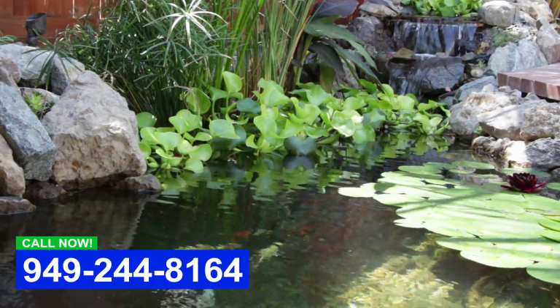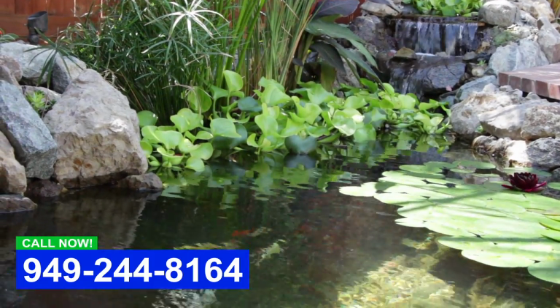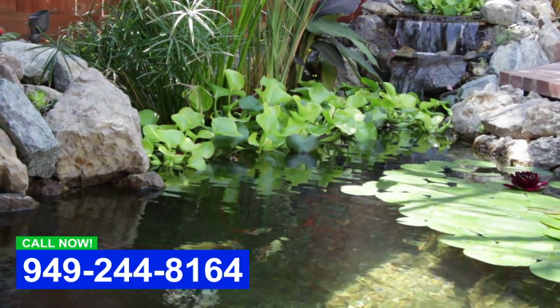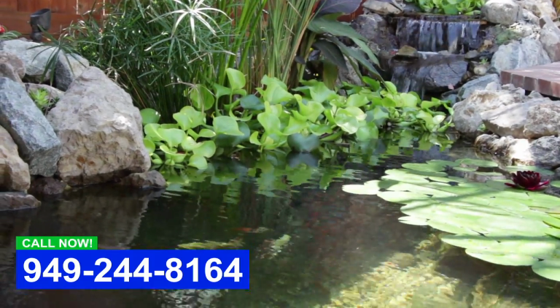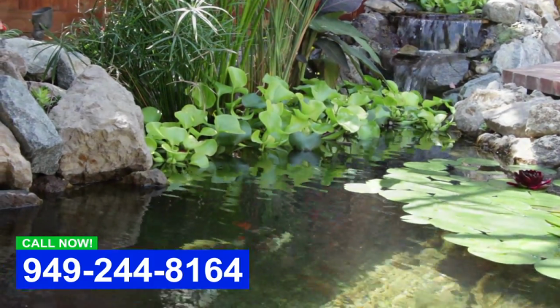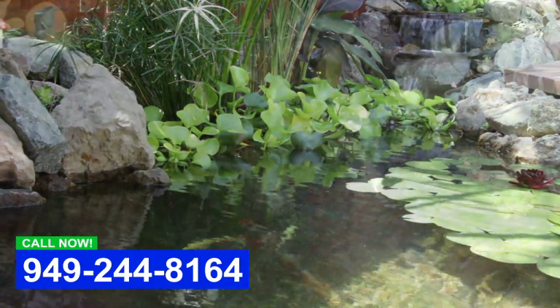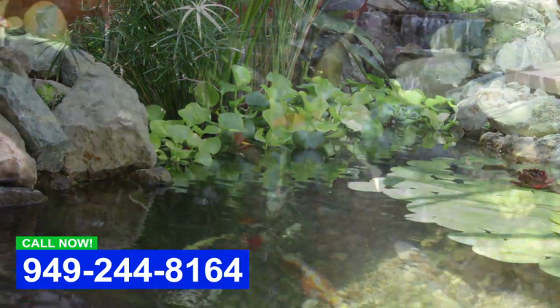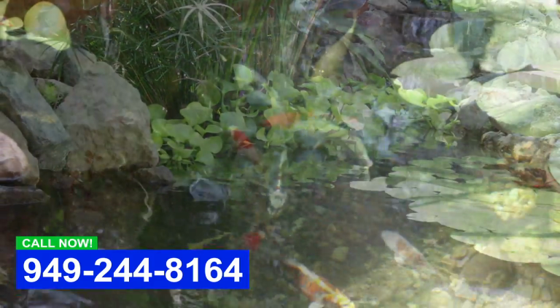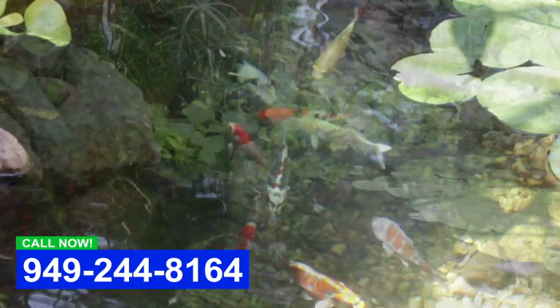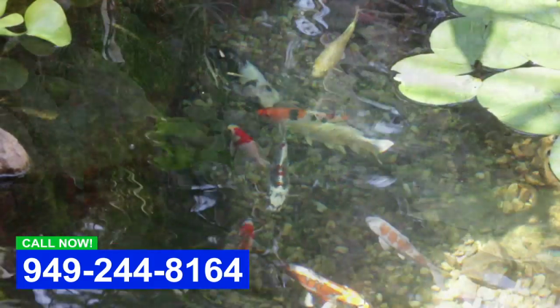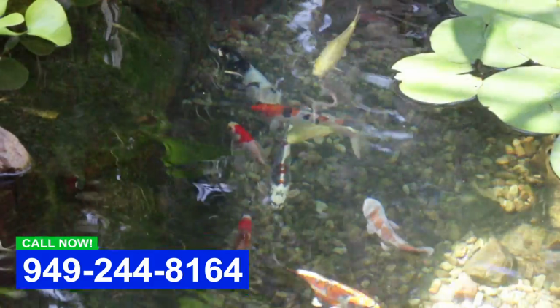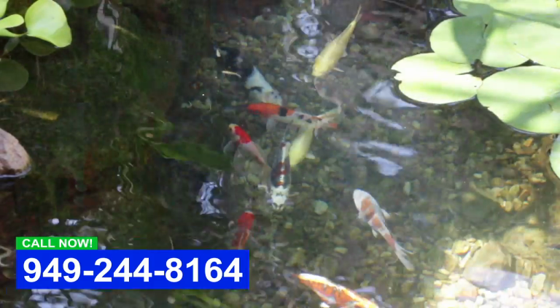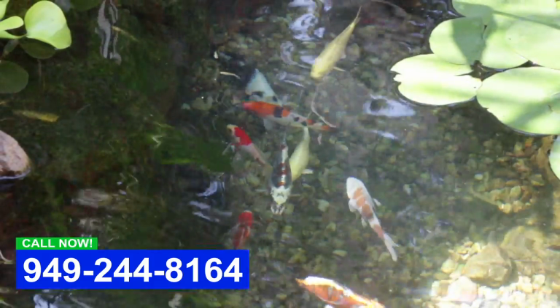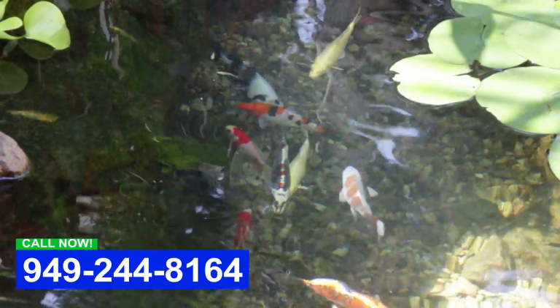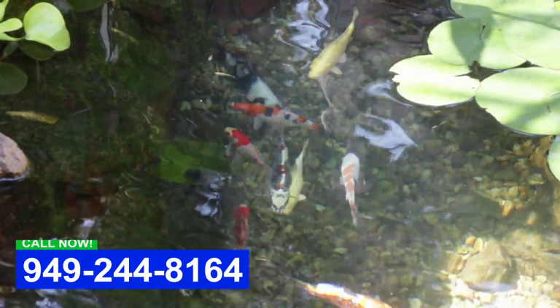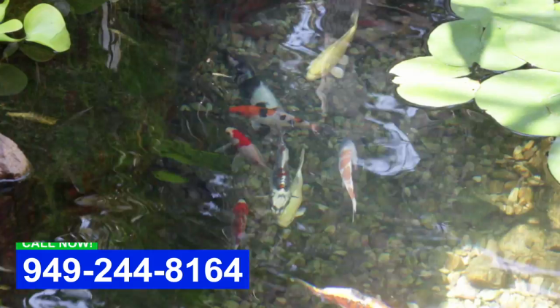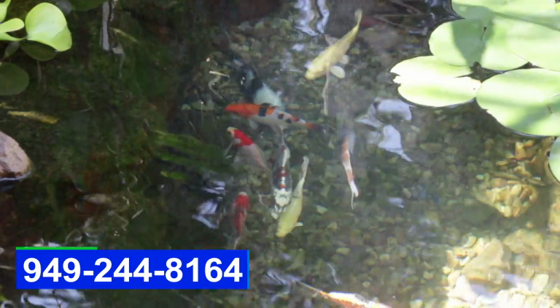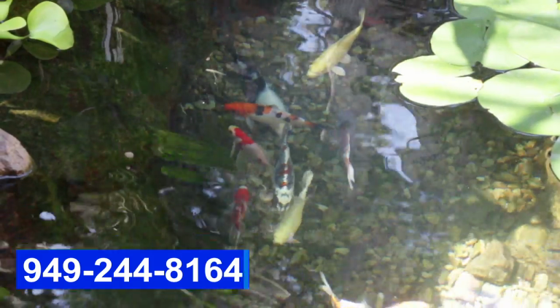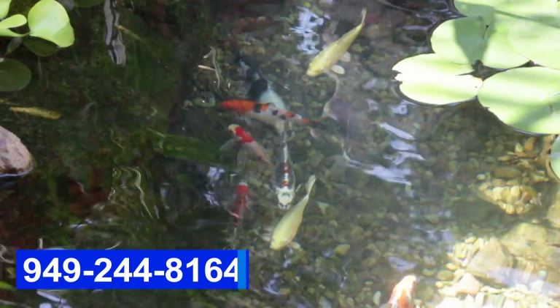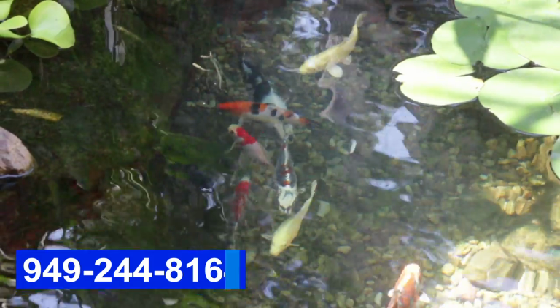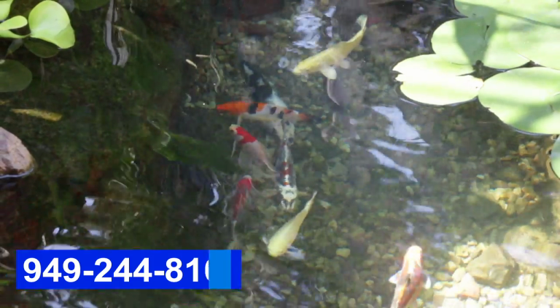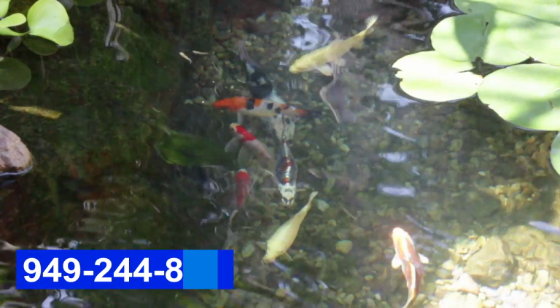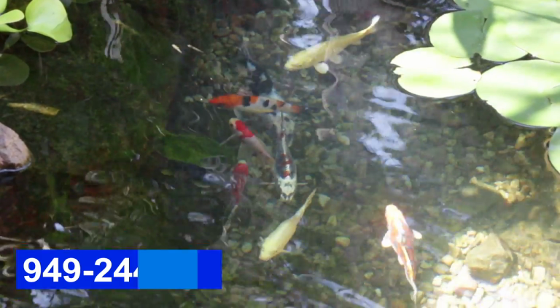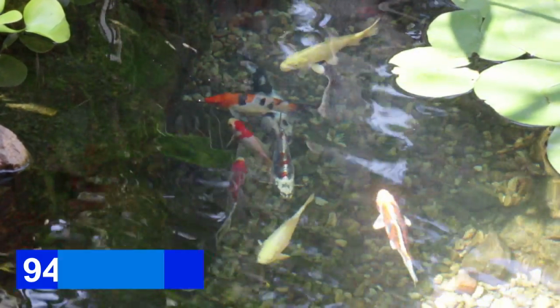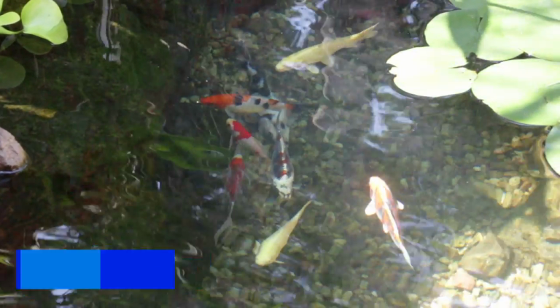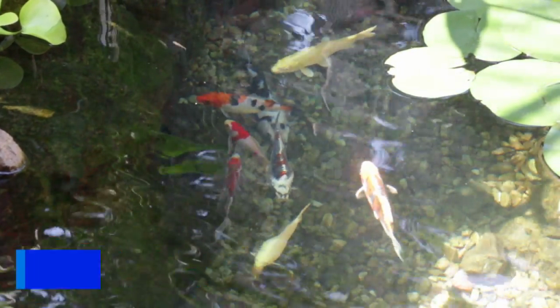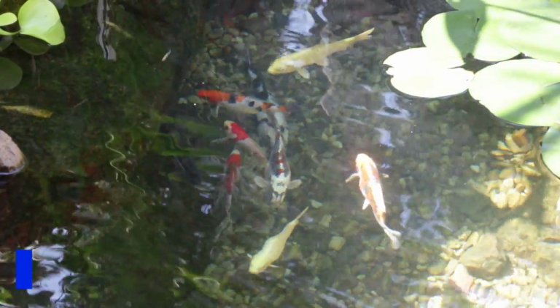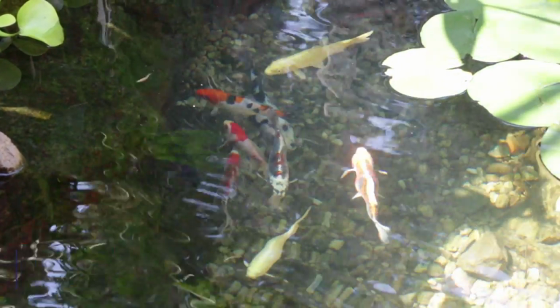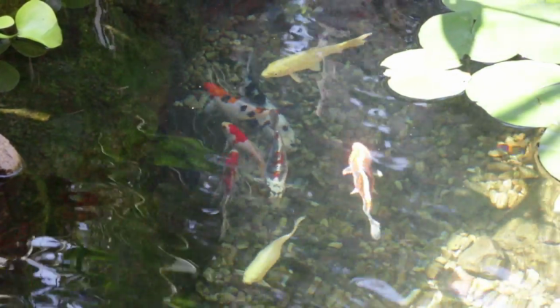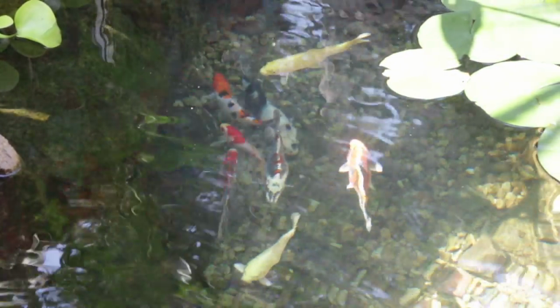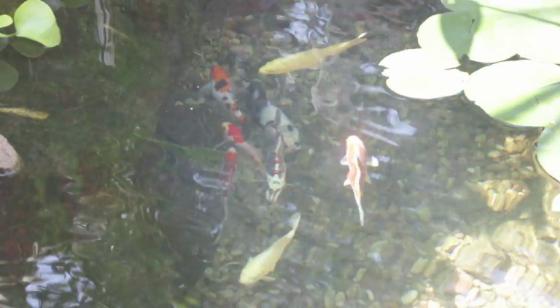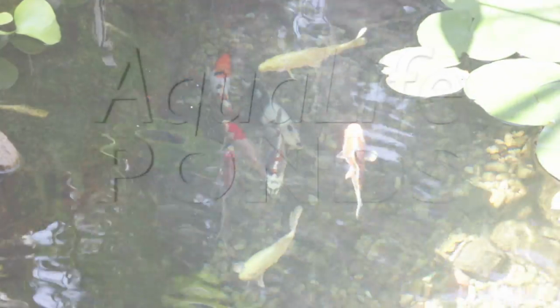If this is something that you'd be interested in, give us a call. This is Dave with Aqualife Pond. Enjoy life.